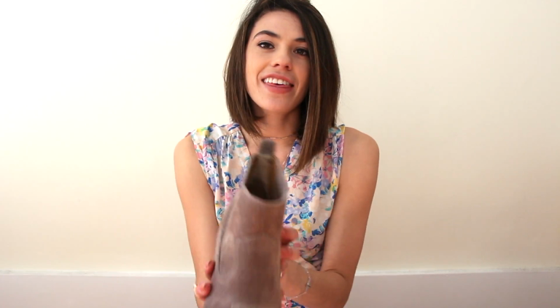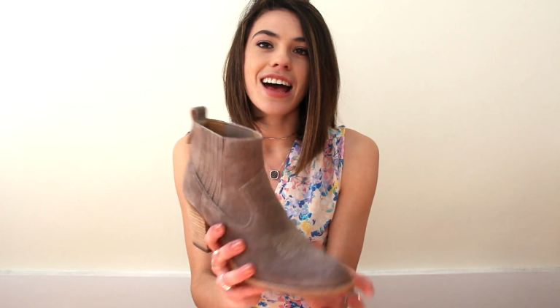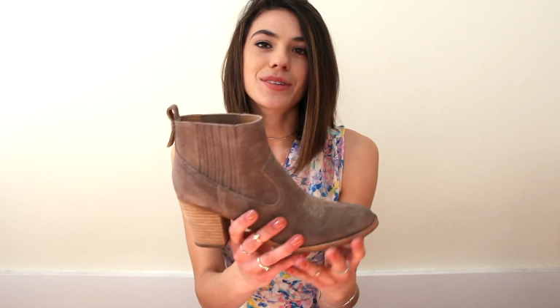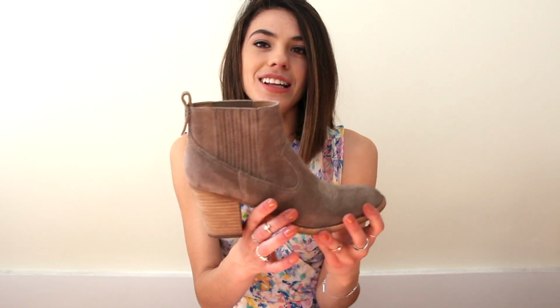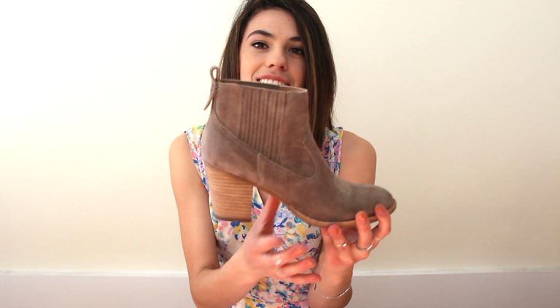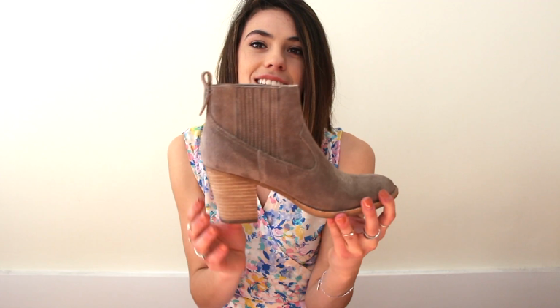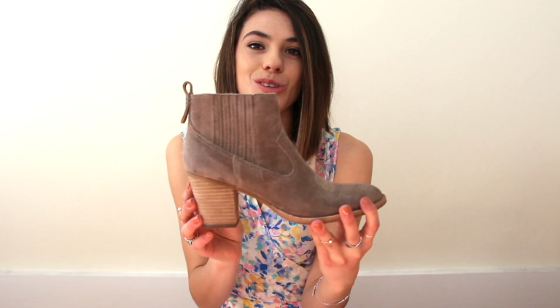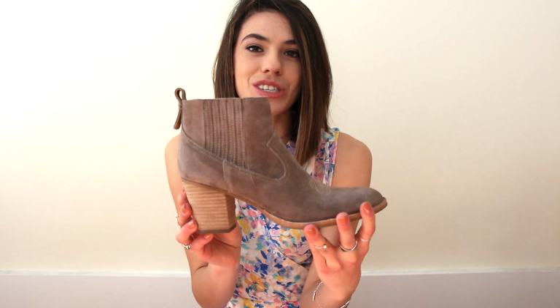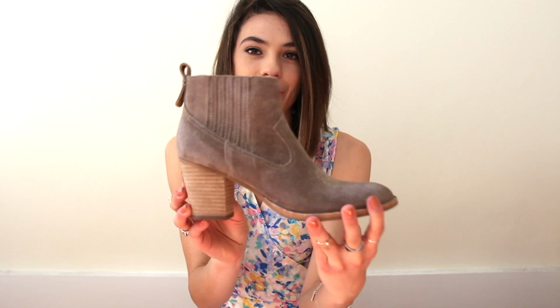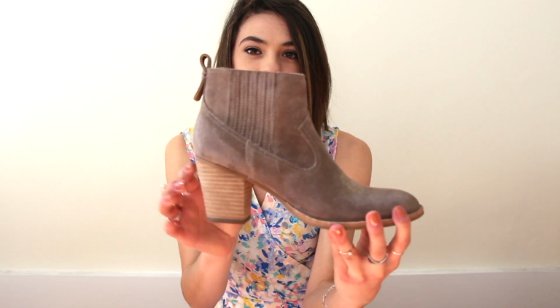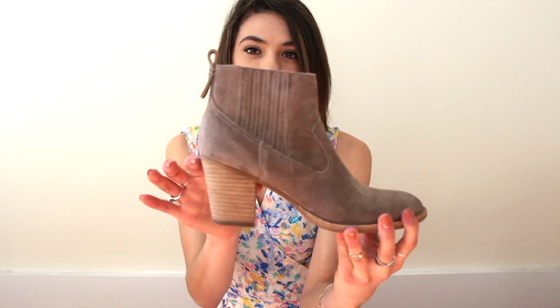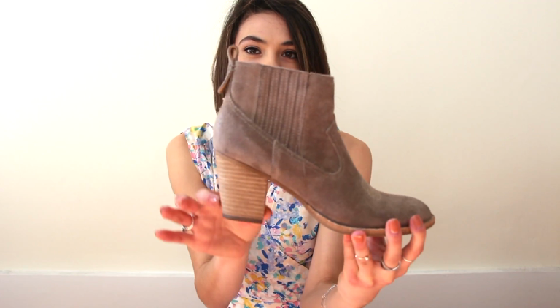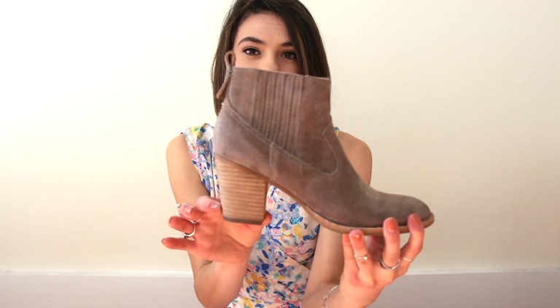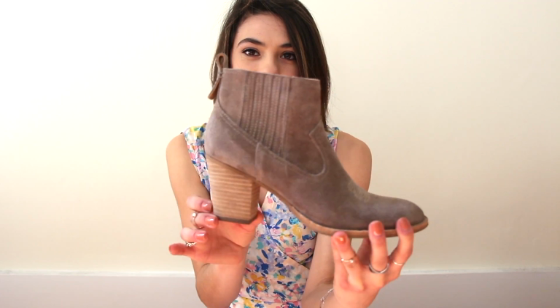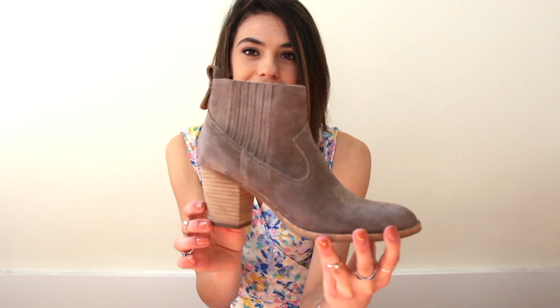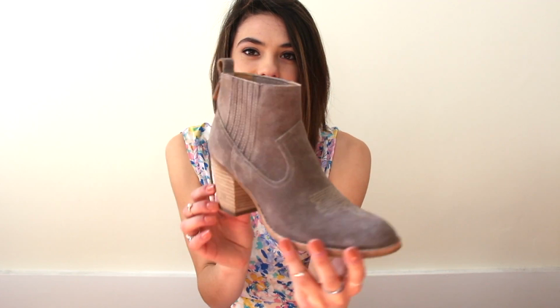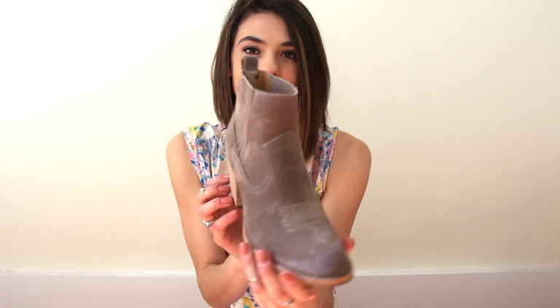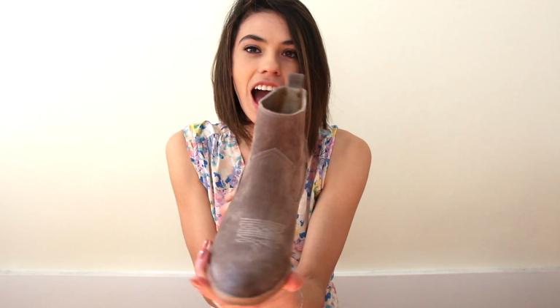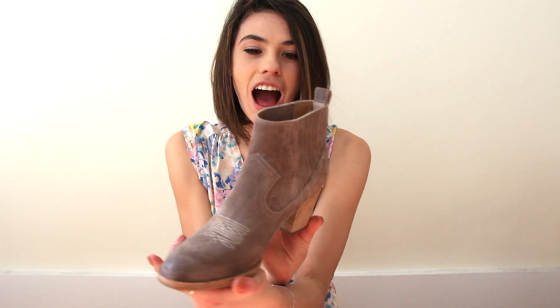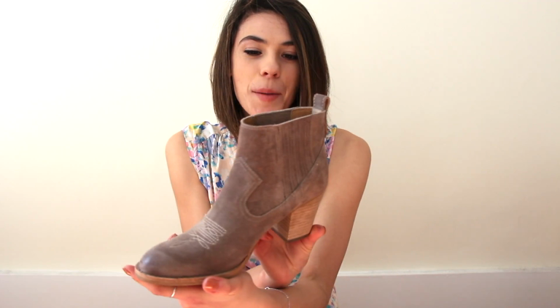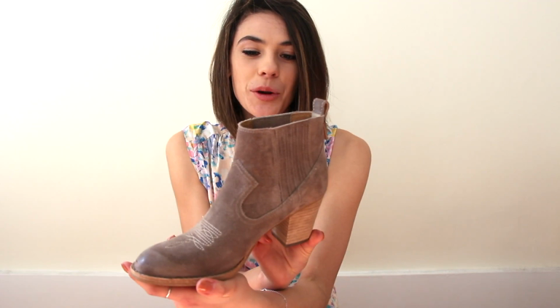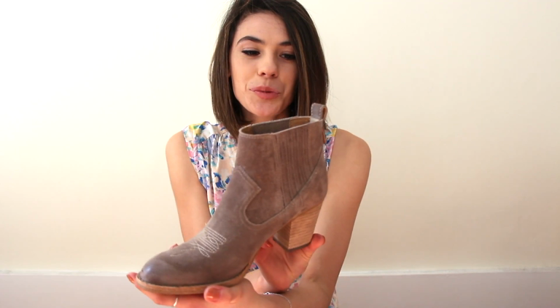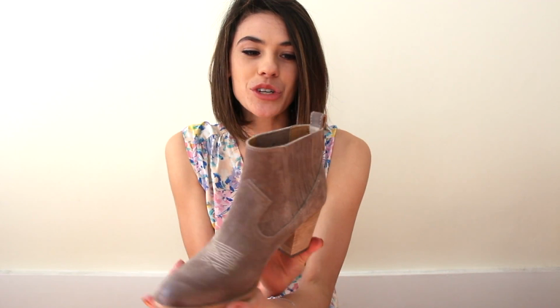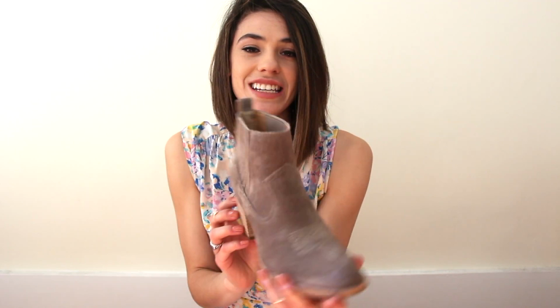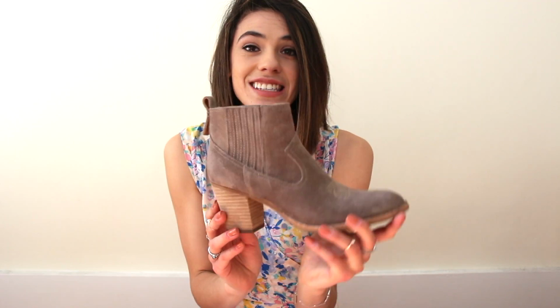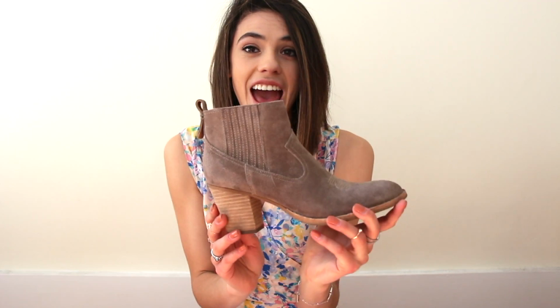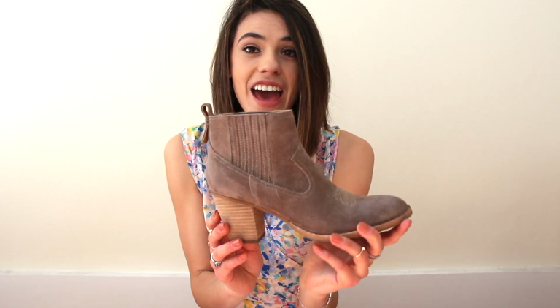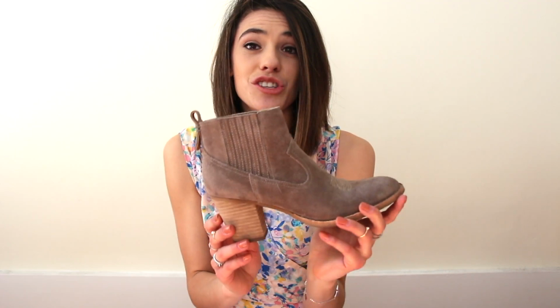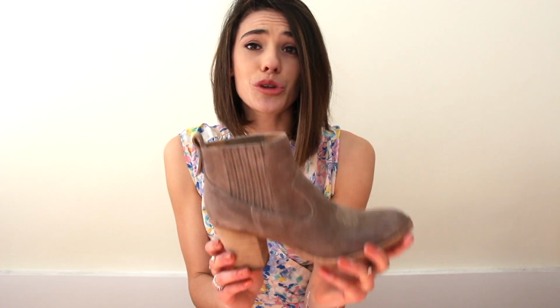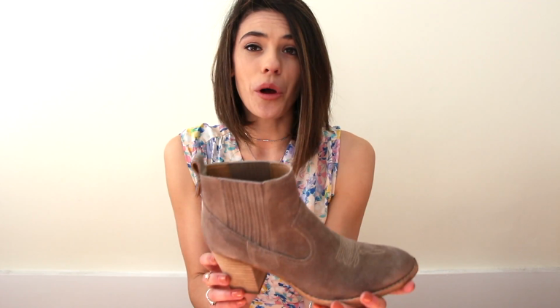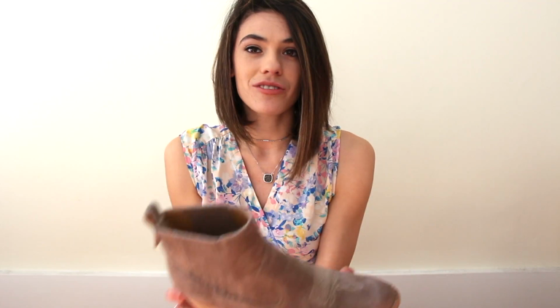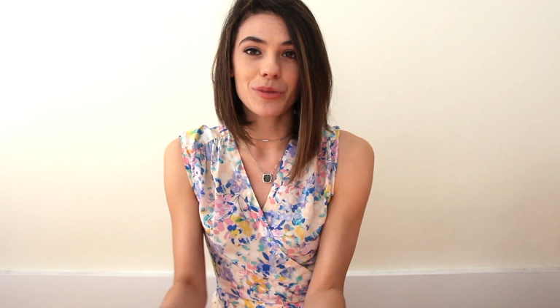And last but not least, these Dulce Vida chunky heels. They're booties and so comfortable.